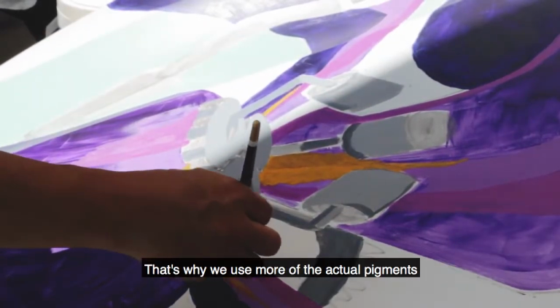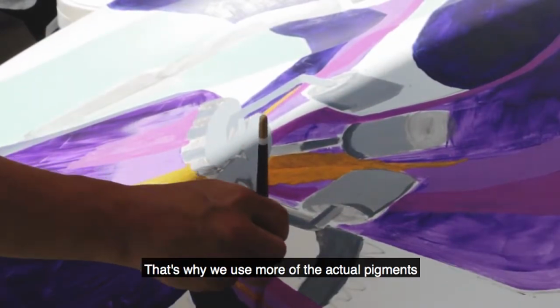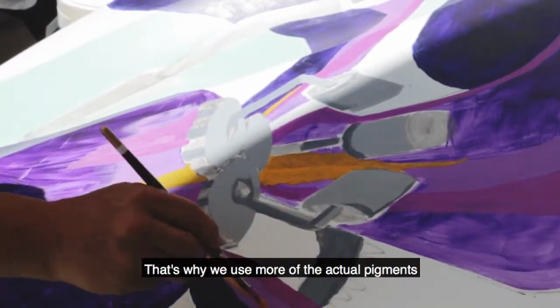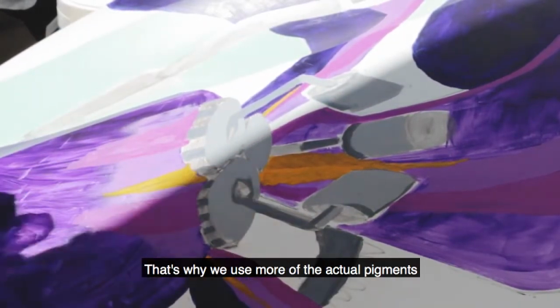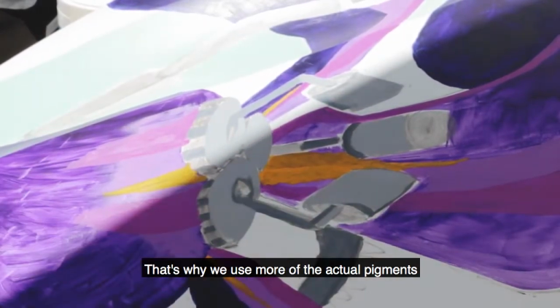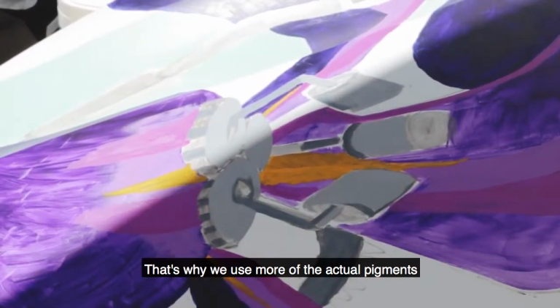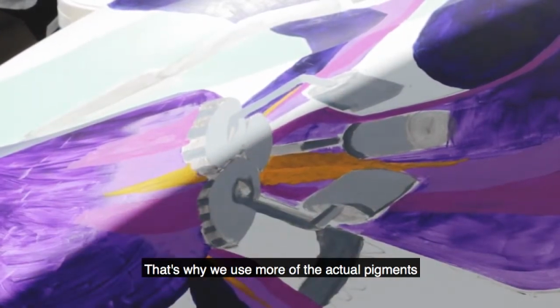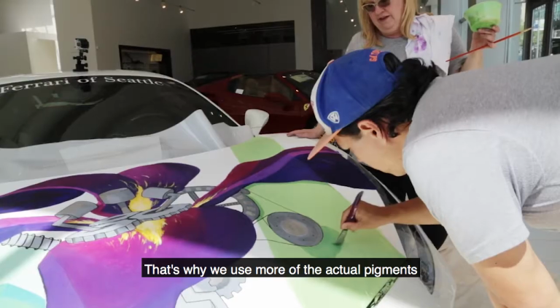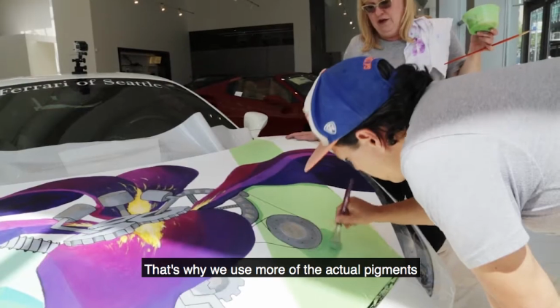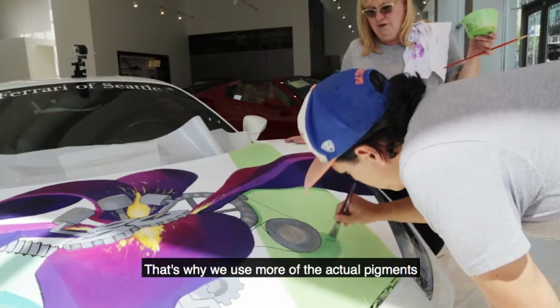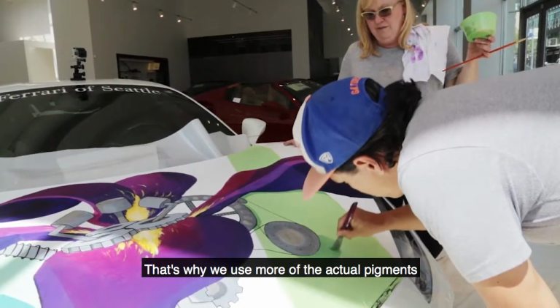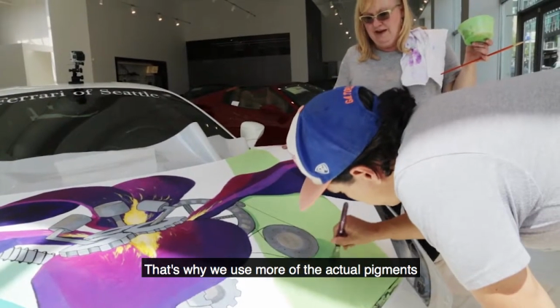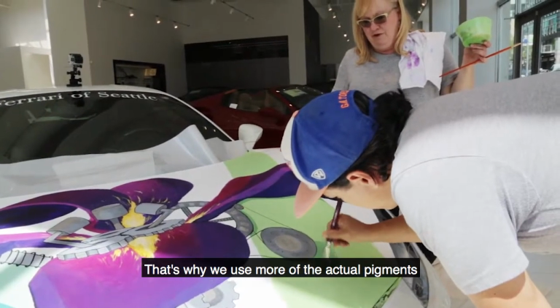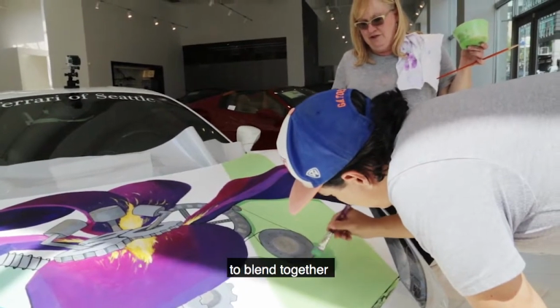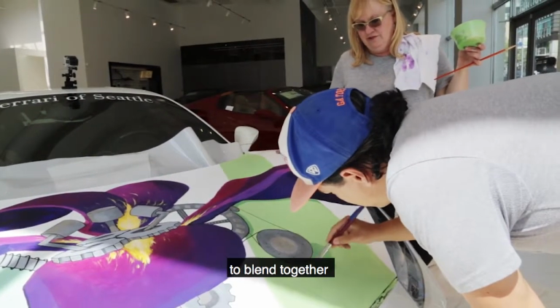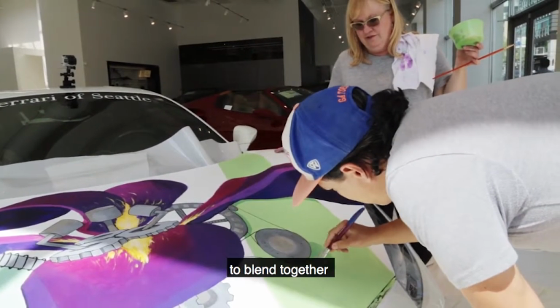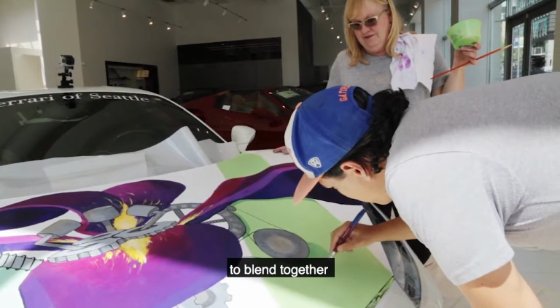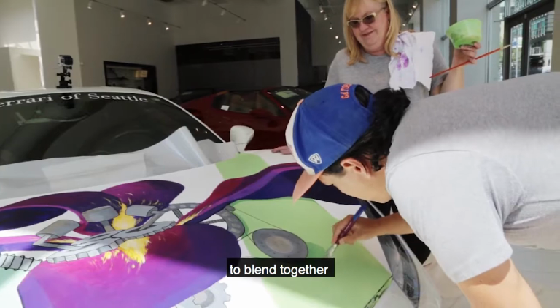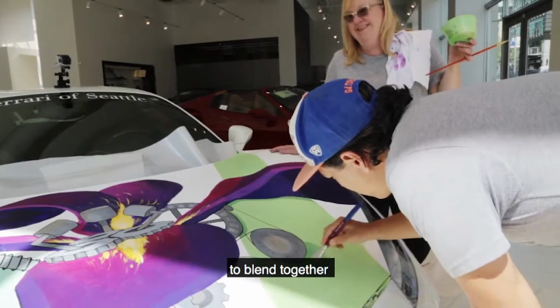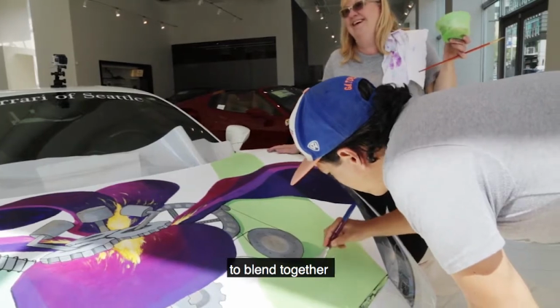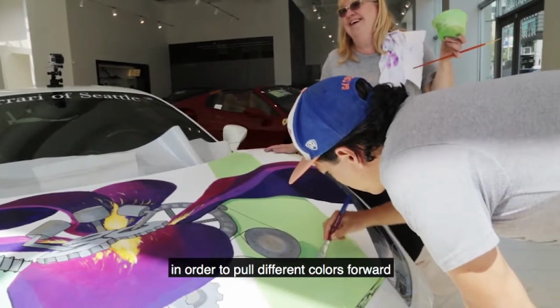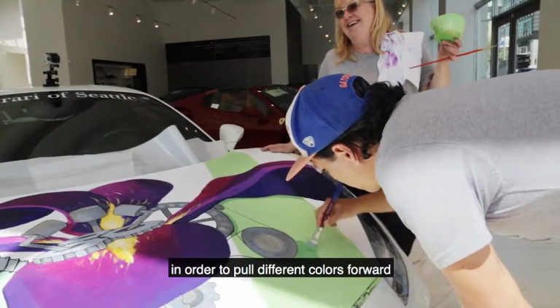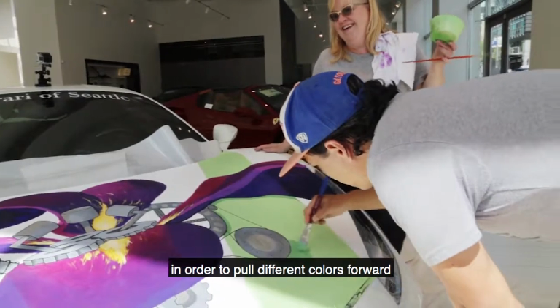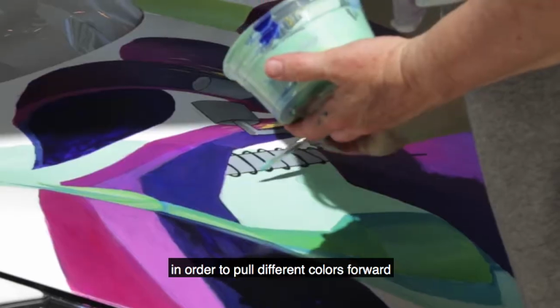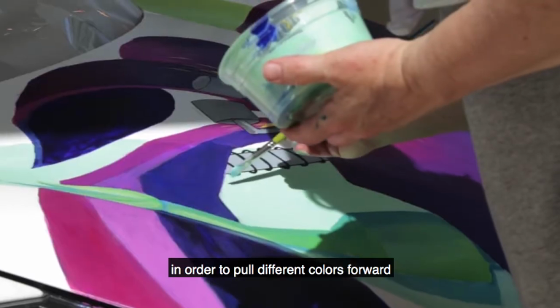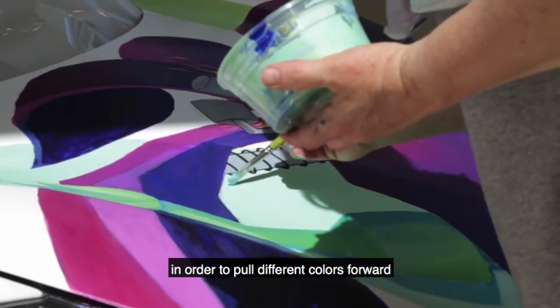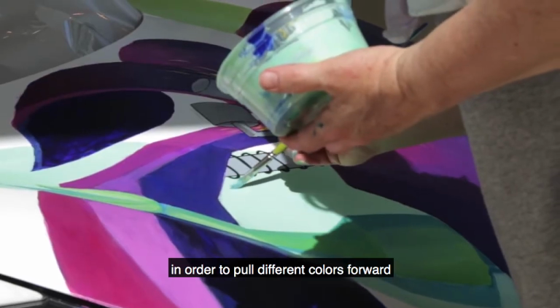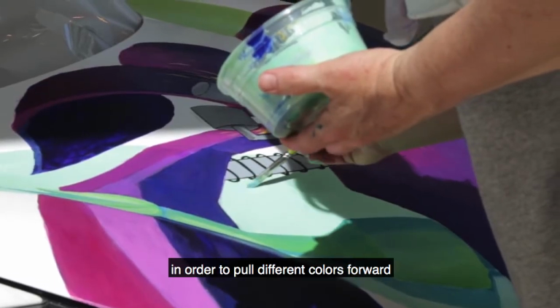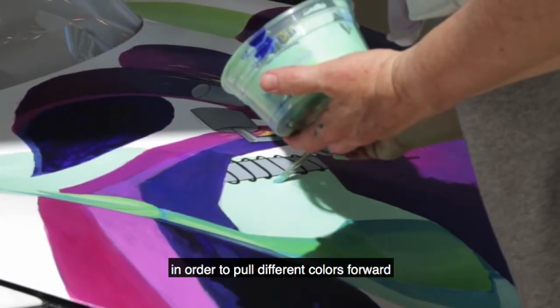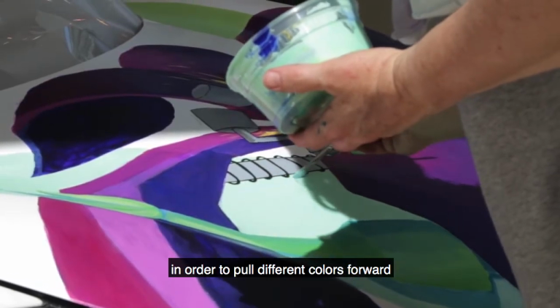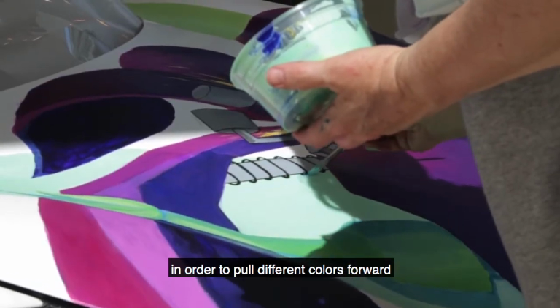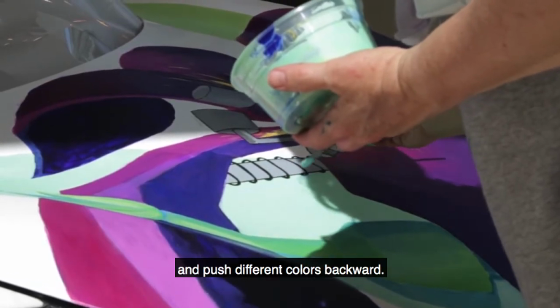That's why we use more of the actual pigments to blend together in order to pull different colors forward and push different colors backward.